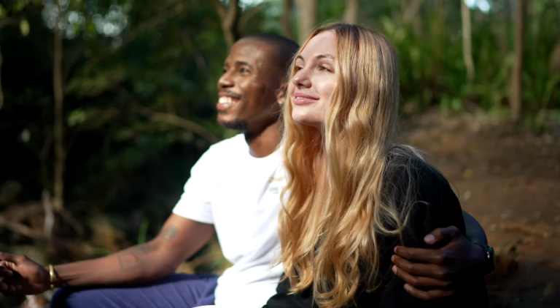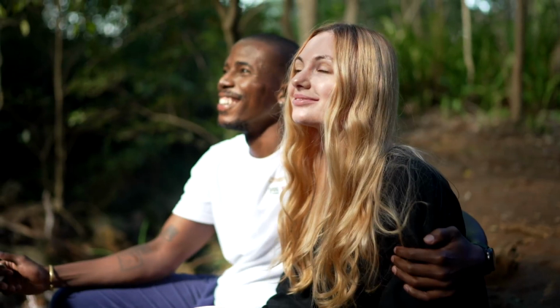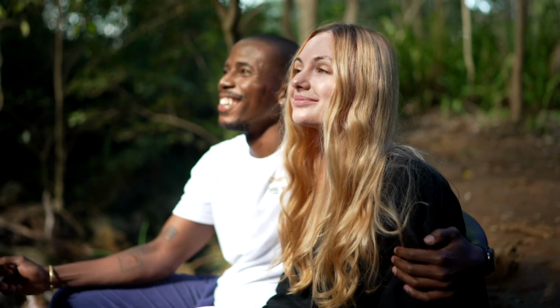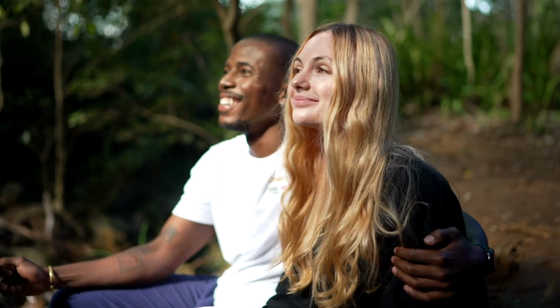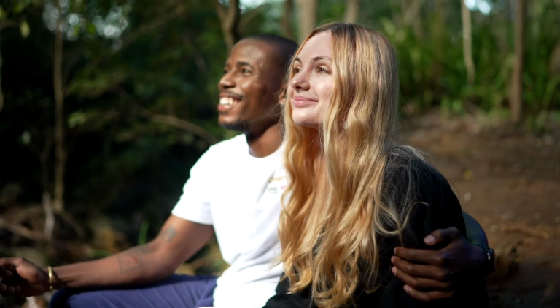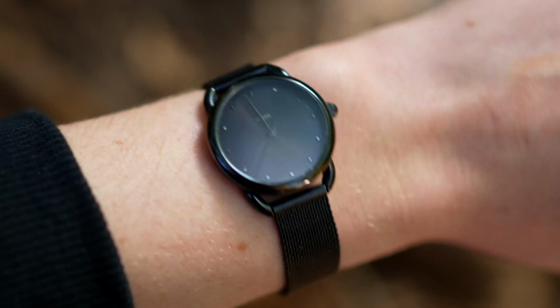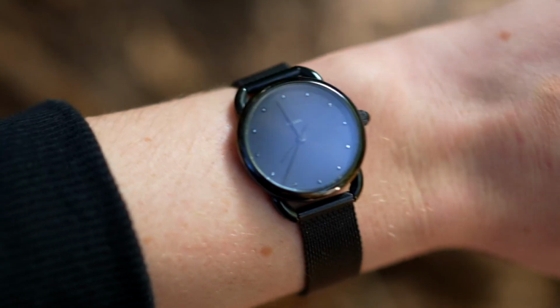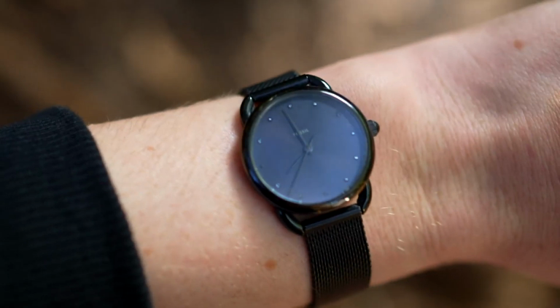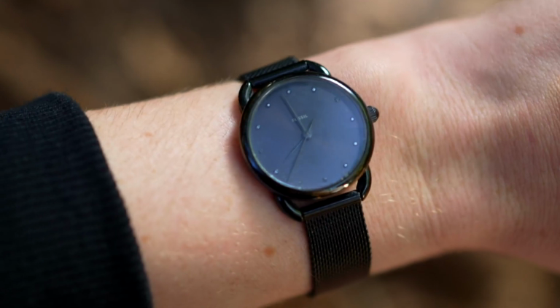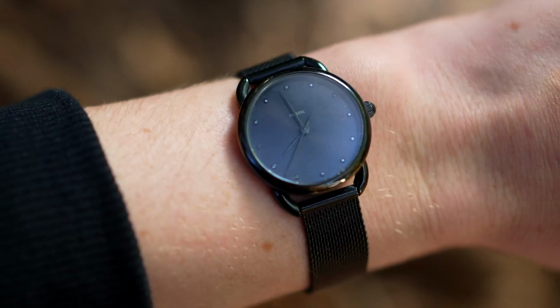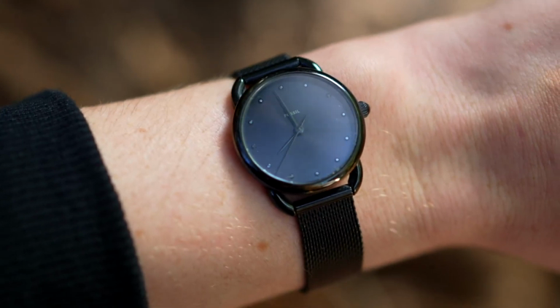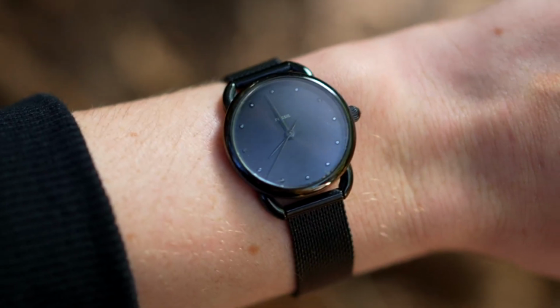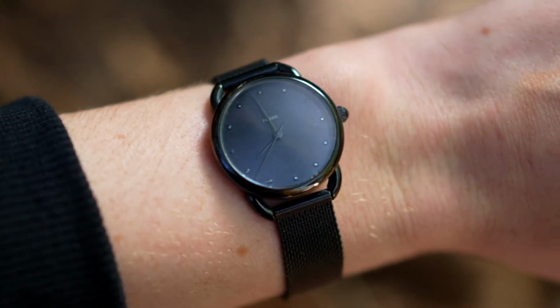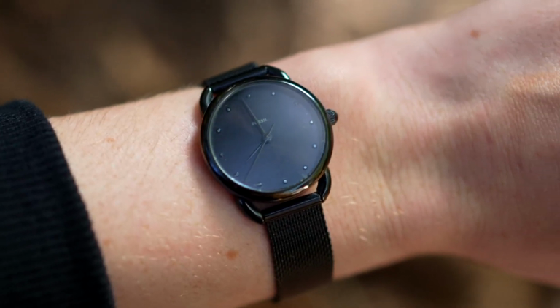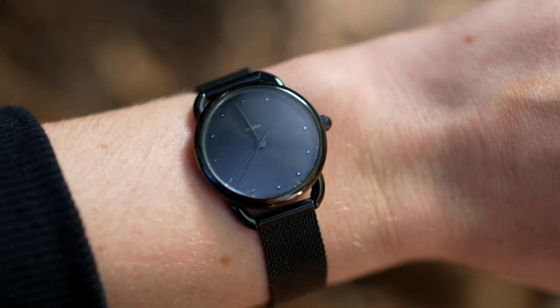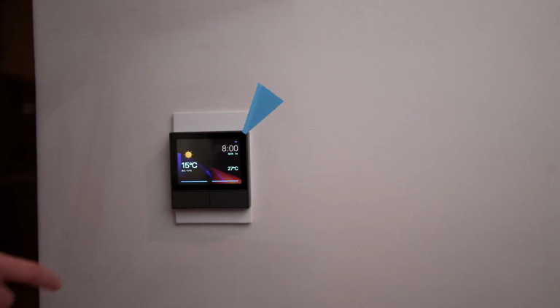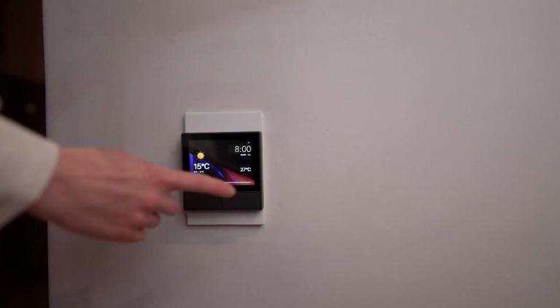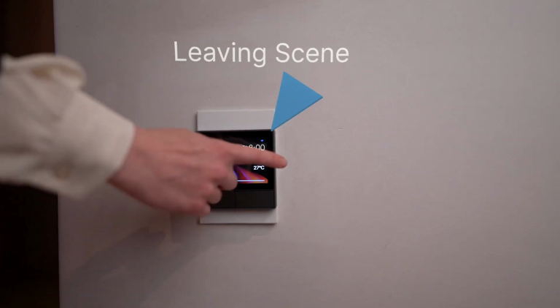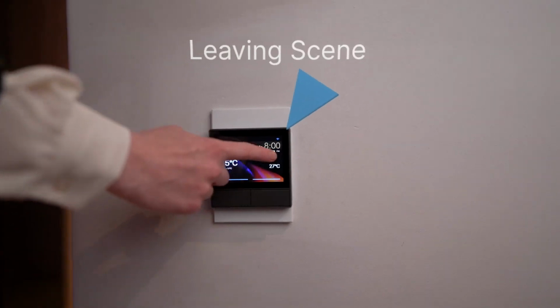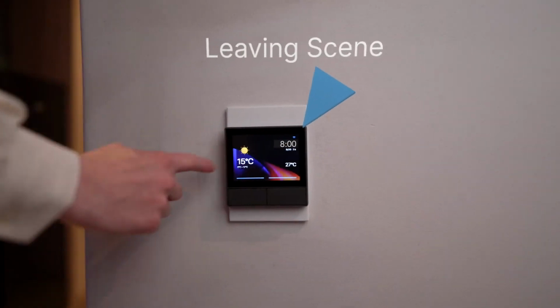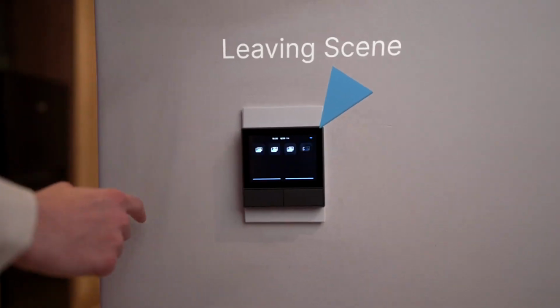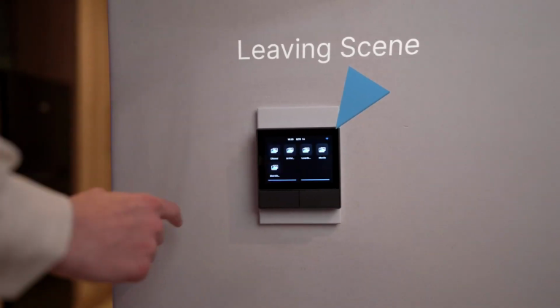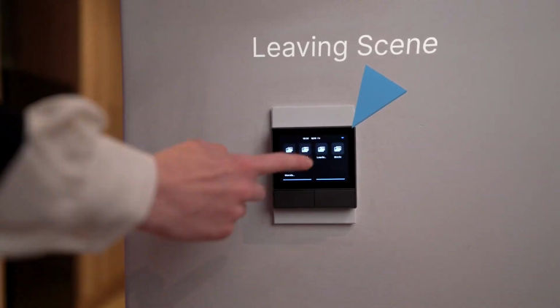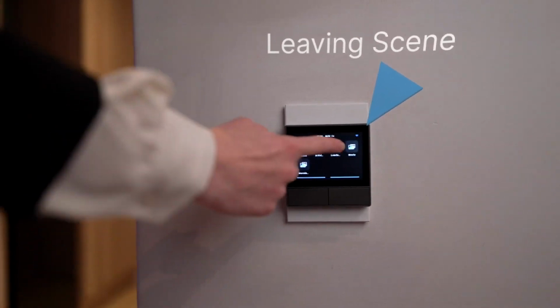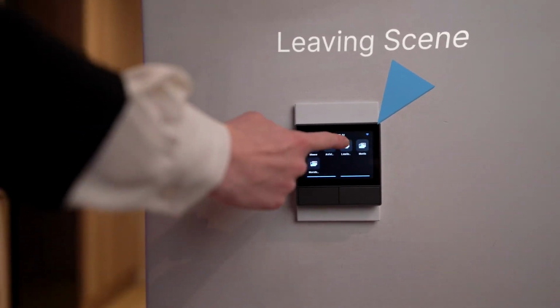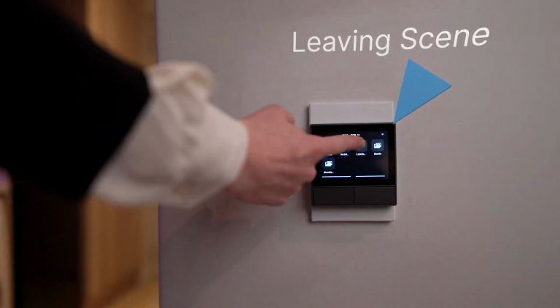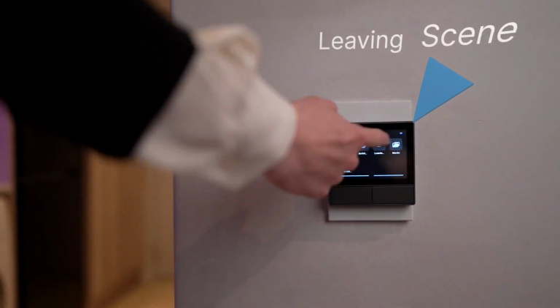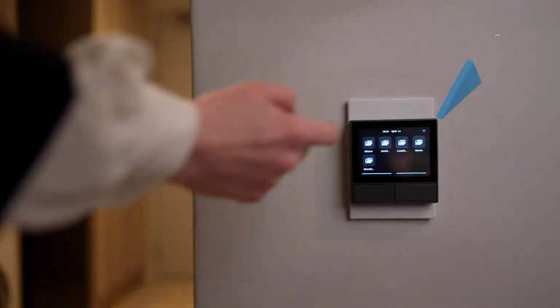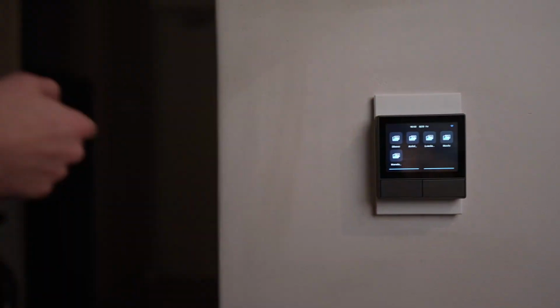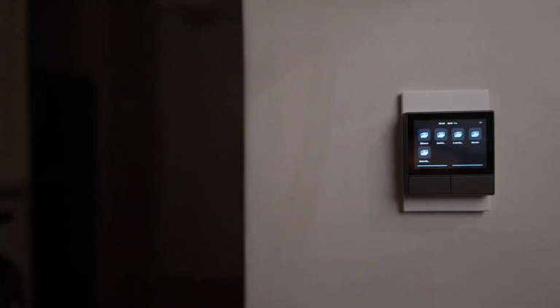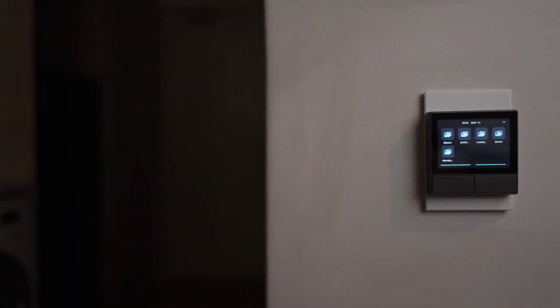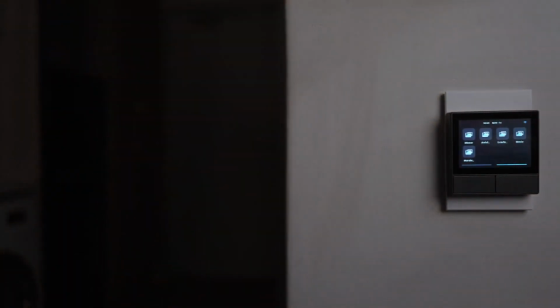When it's time to go to work, just one tap on the NS Panel and the leaving scene will take care of your home while you're away.